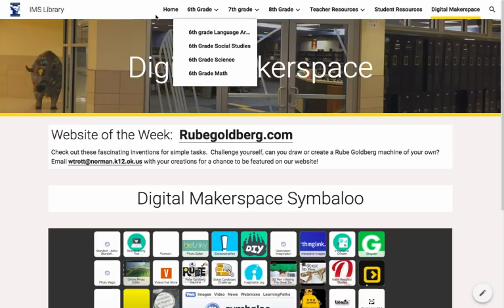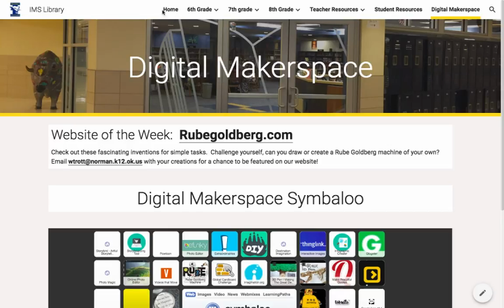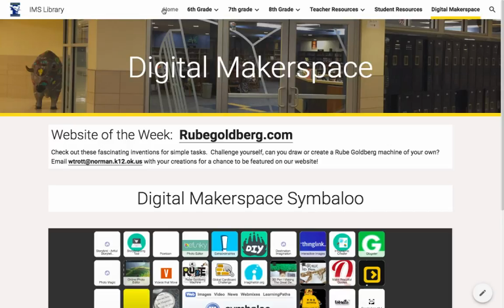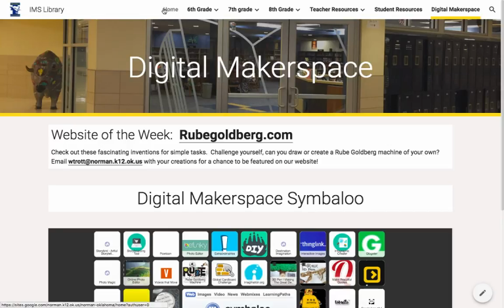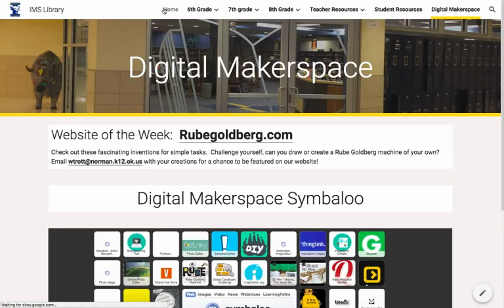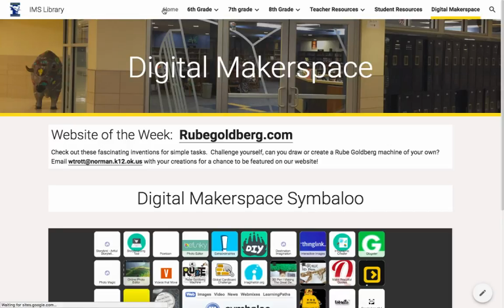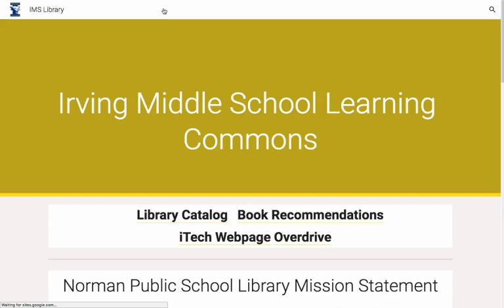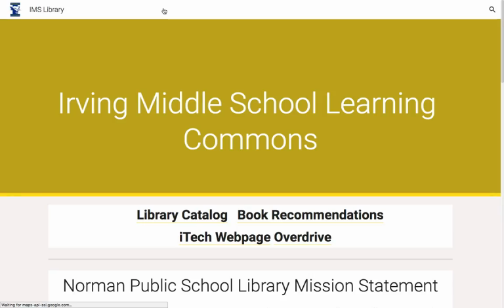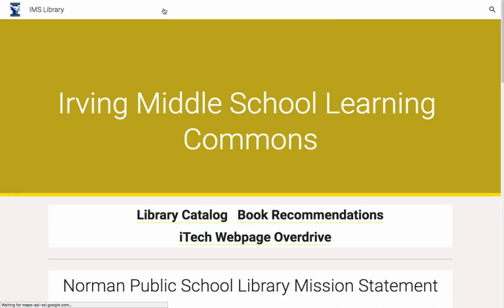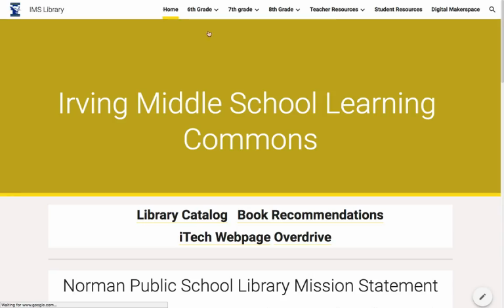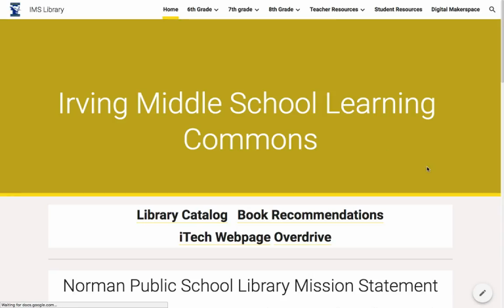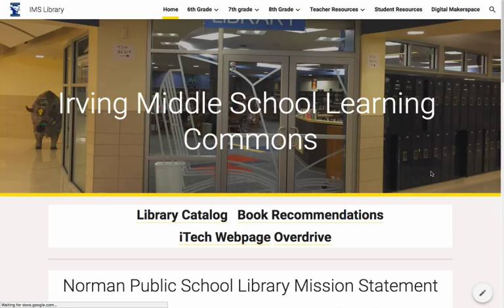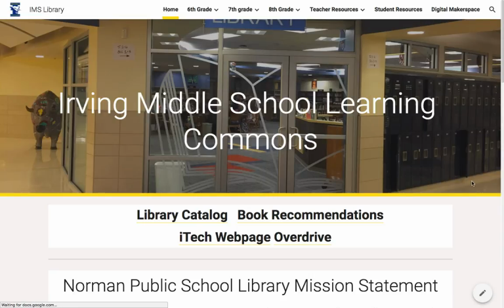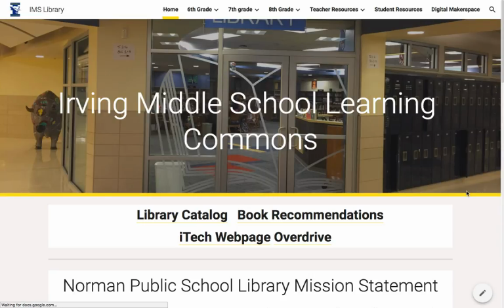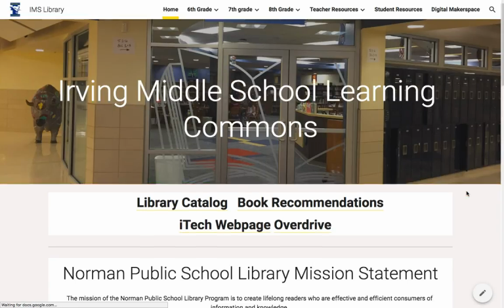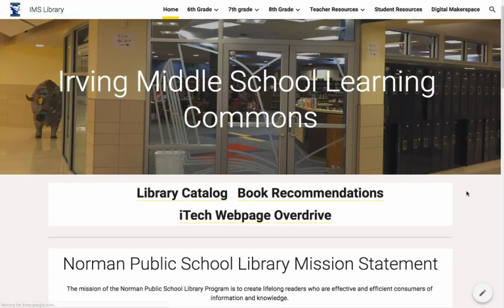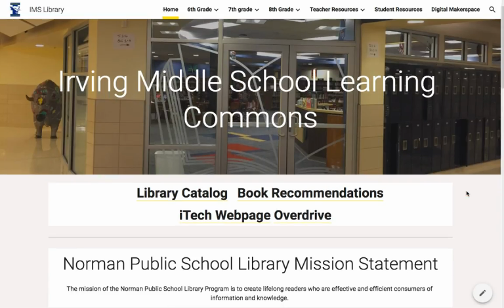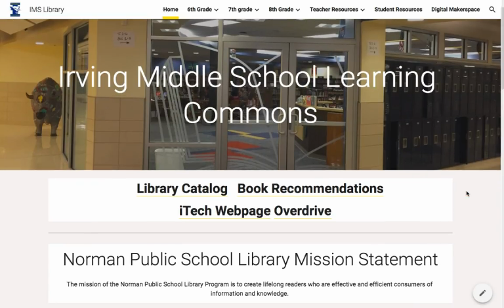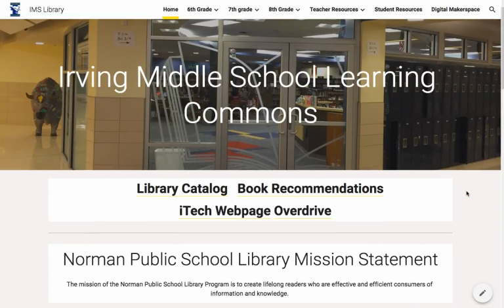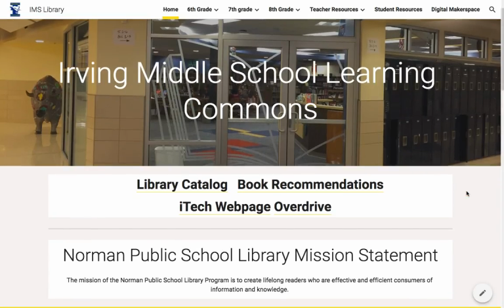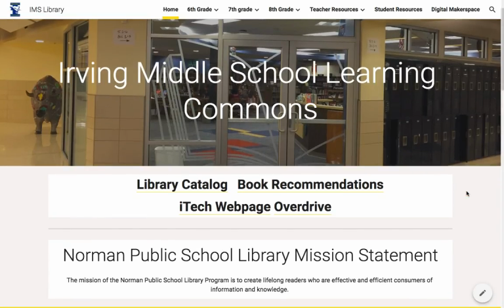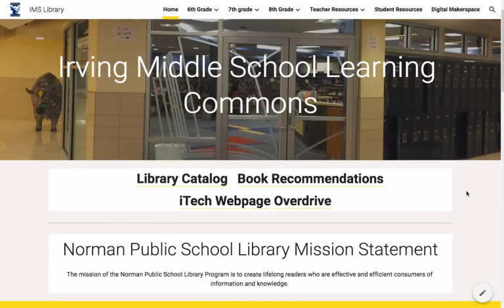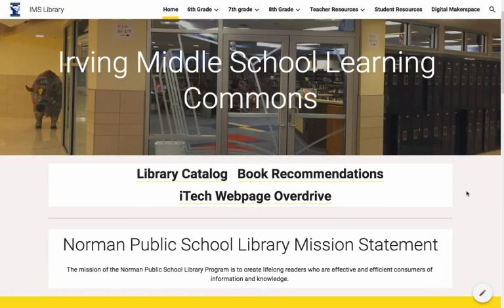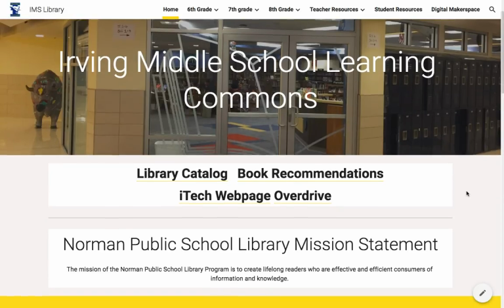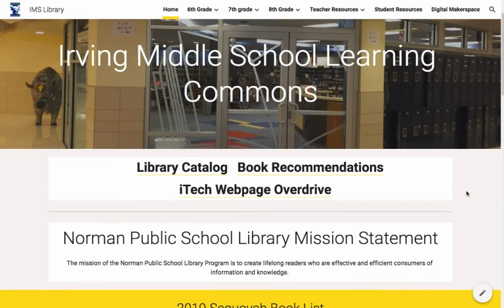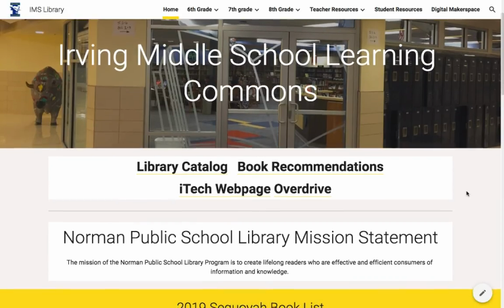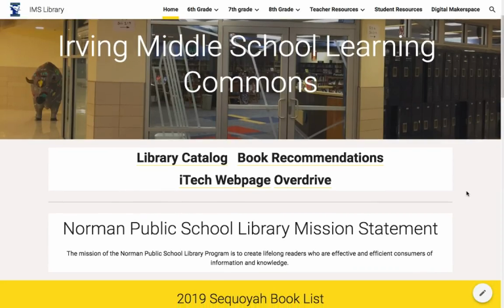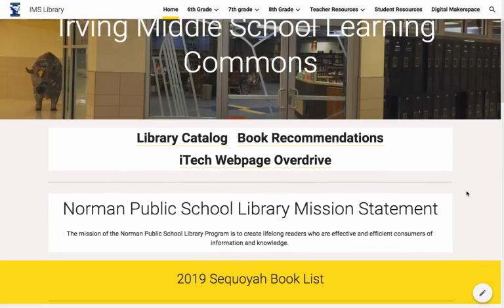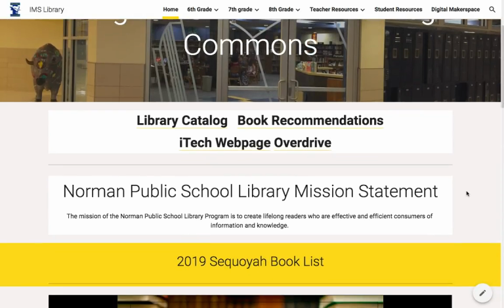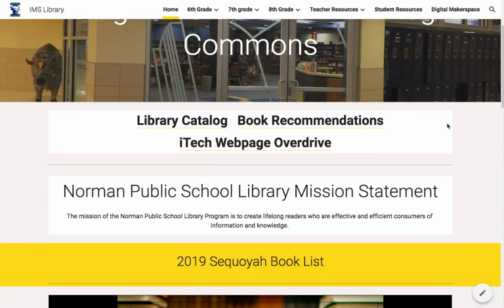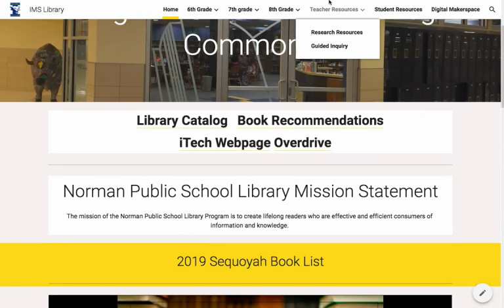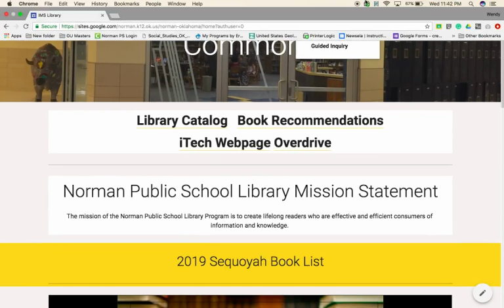So that is a brief overview of the Learning Commons. I hope you enjoyed and thank you so much.